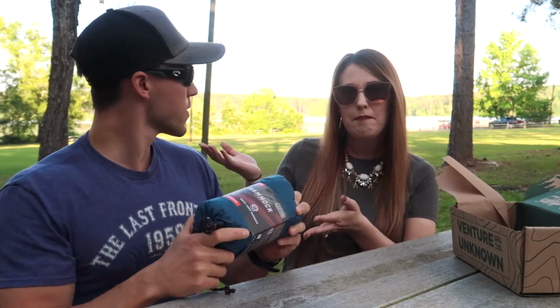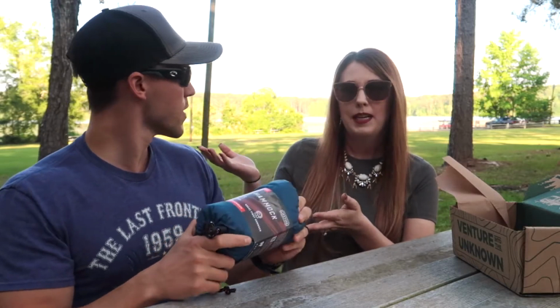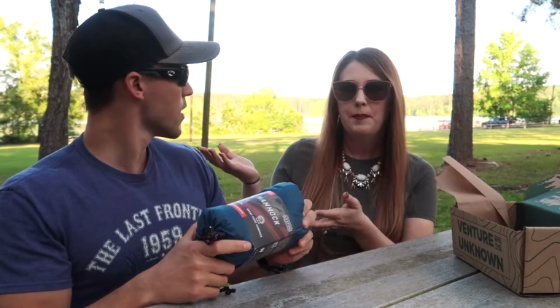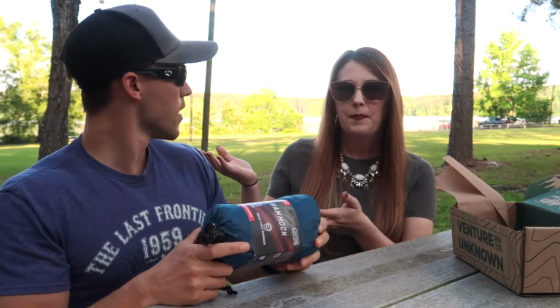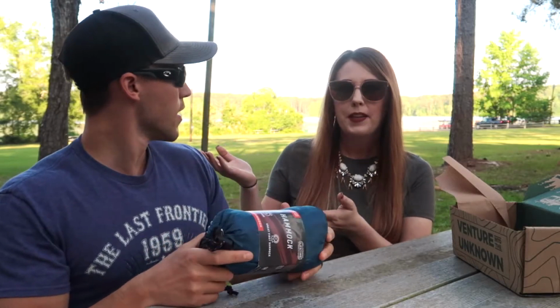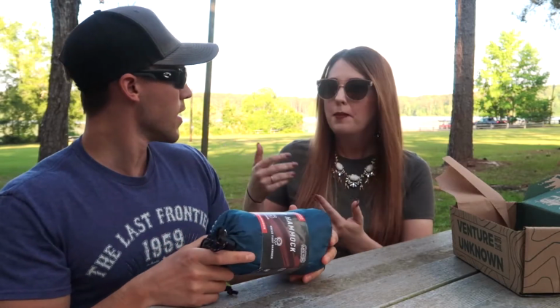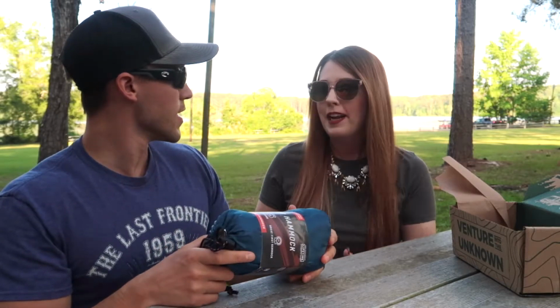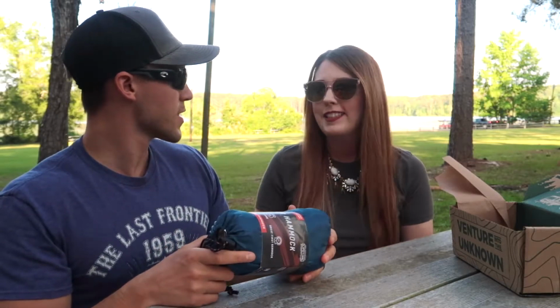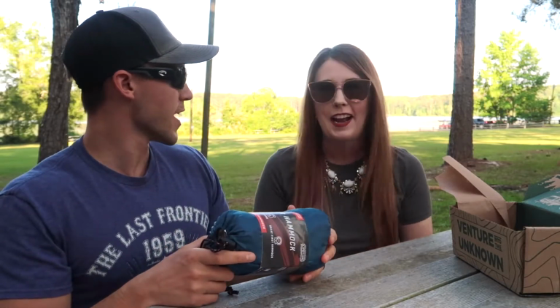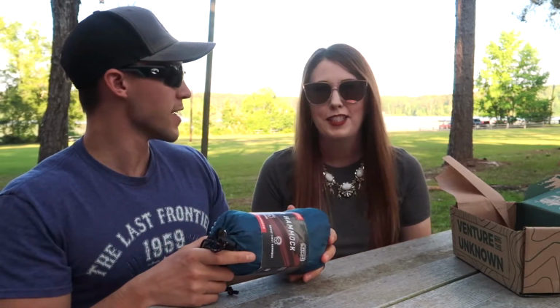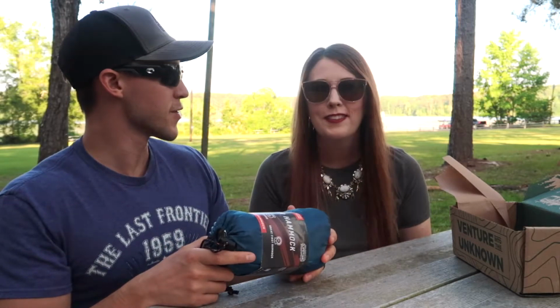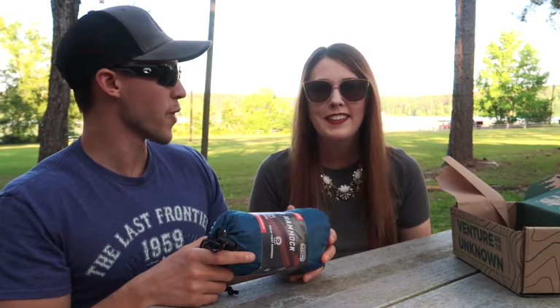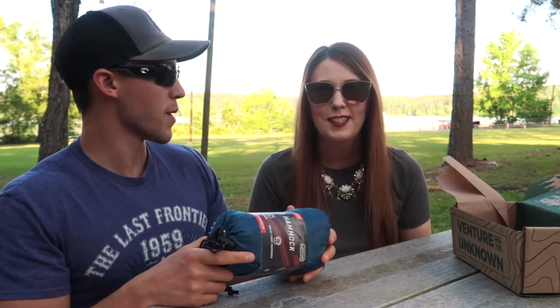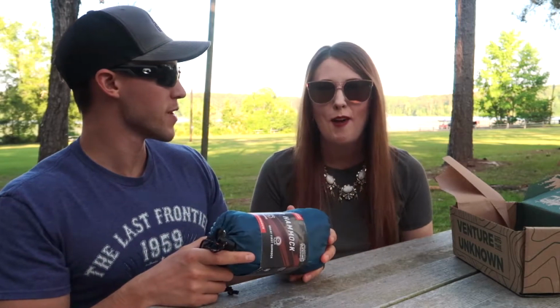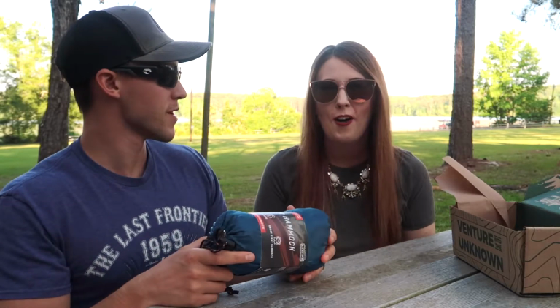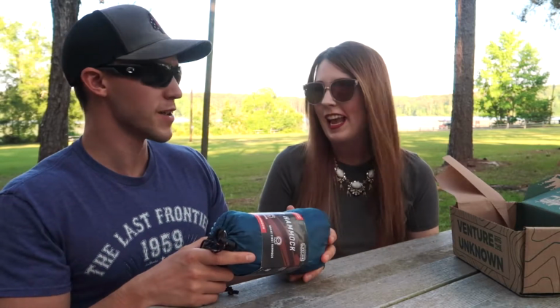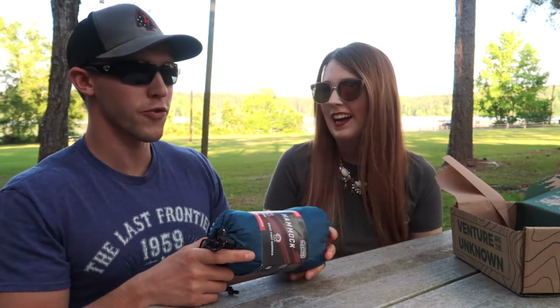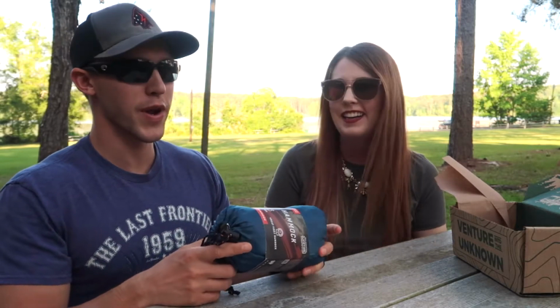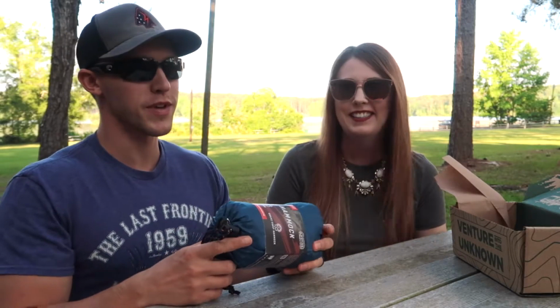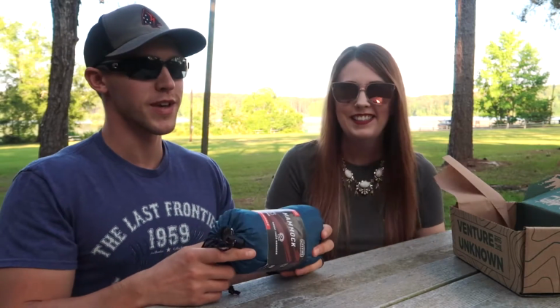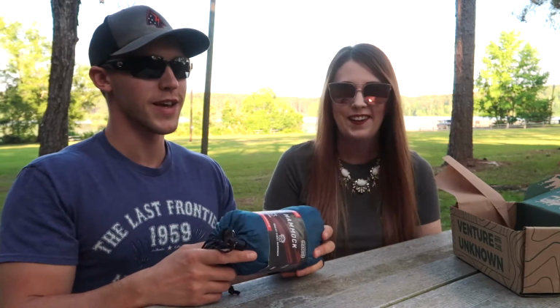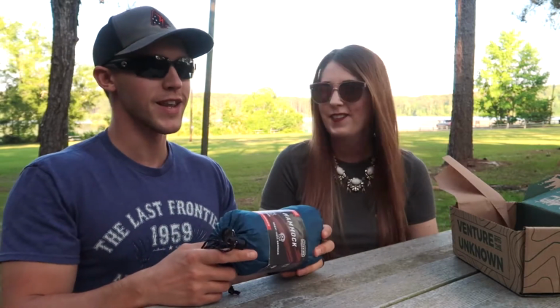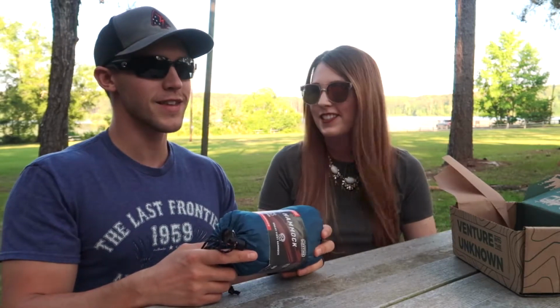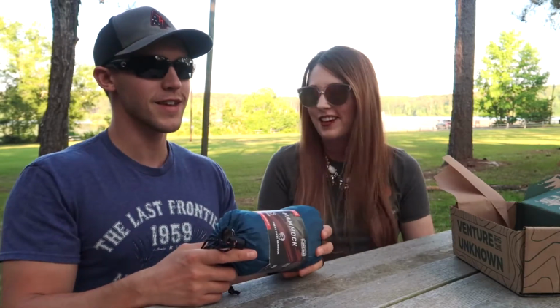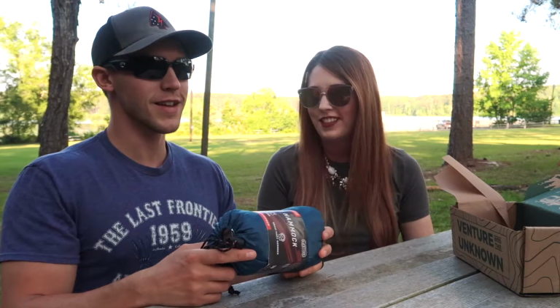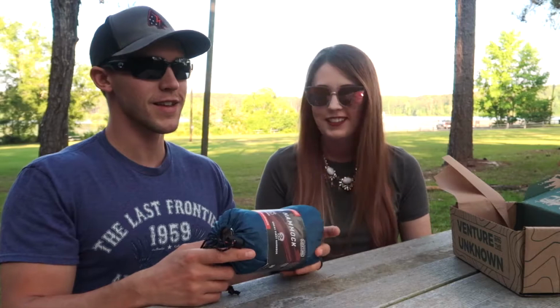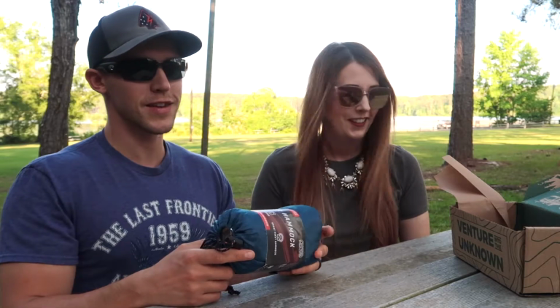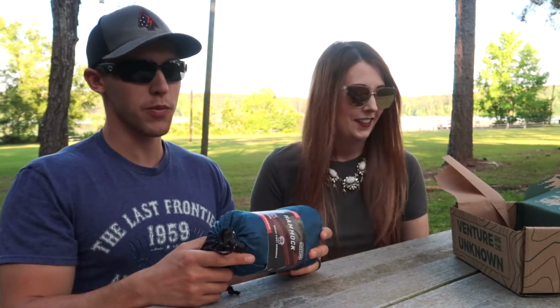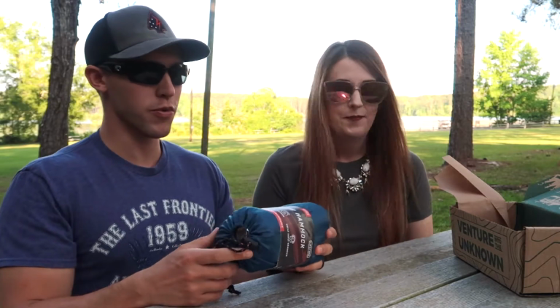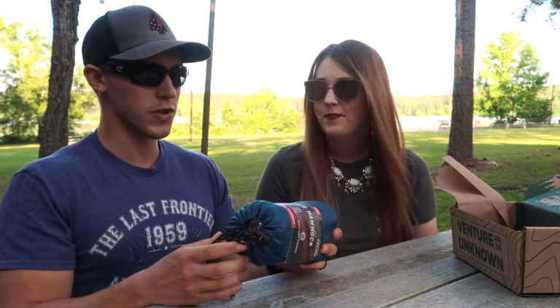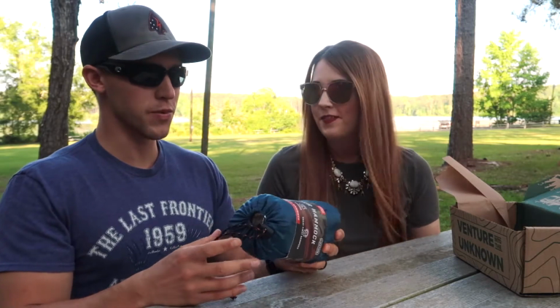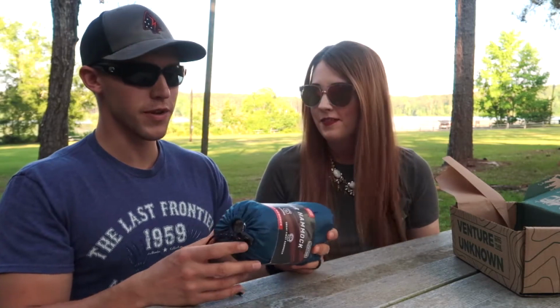I really like the color too — I like deep teals and blues. We actually have a hammock and we can both fit in it, but it'll be nice to have two. It is a double-person, but it's a little small.